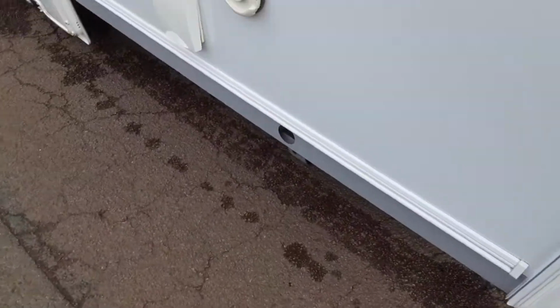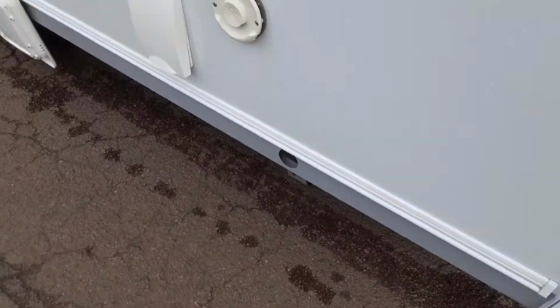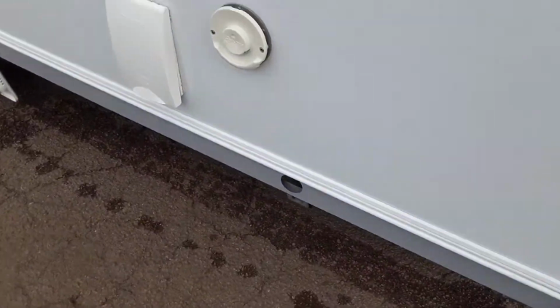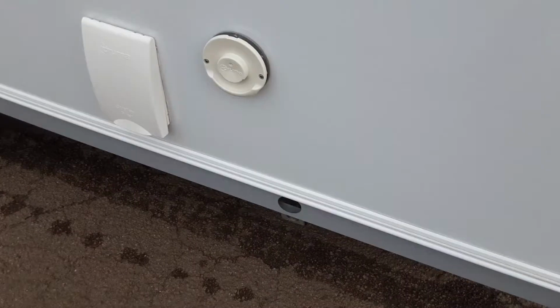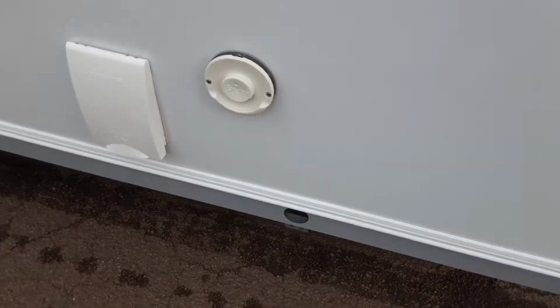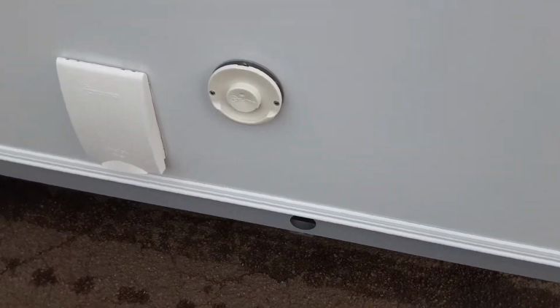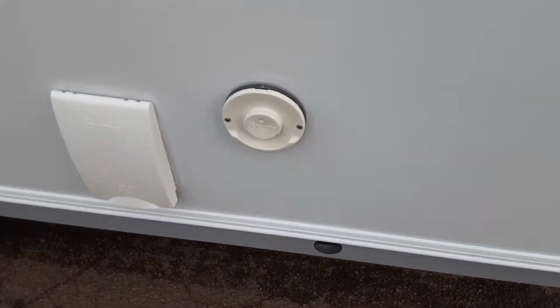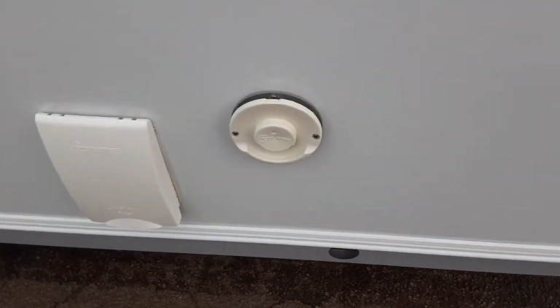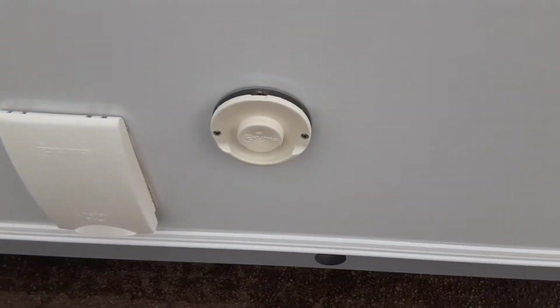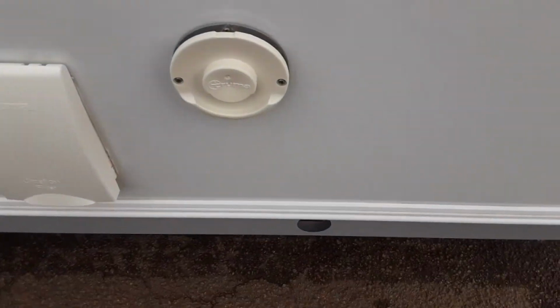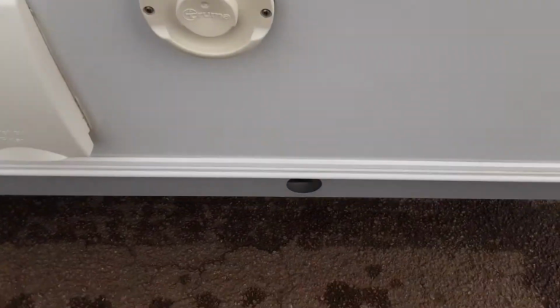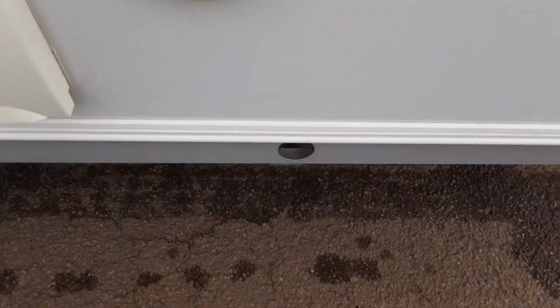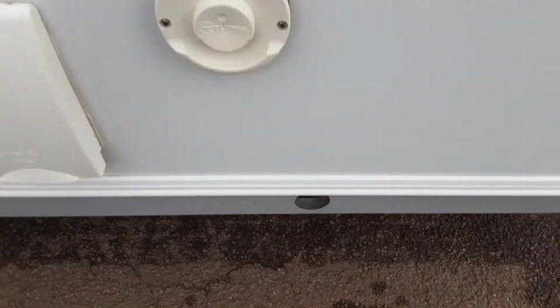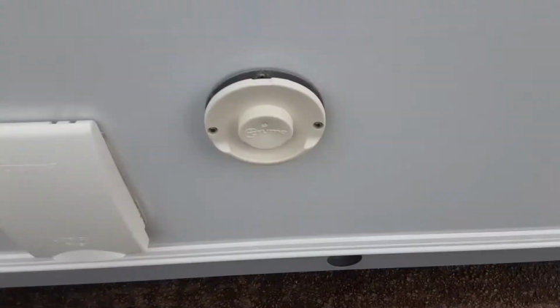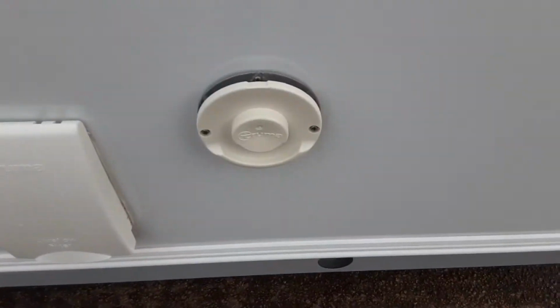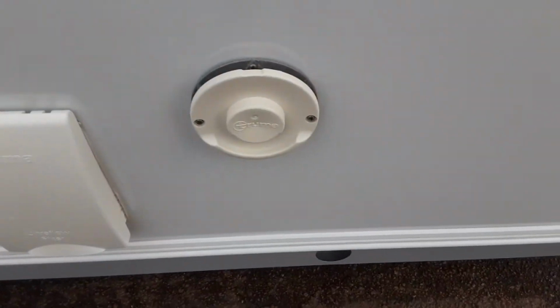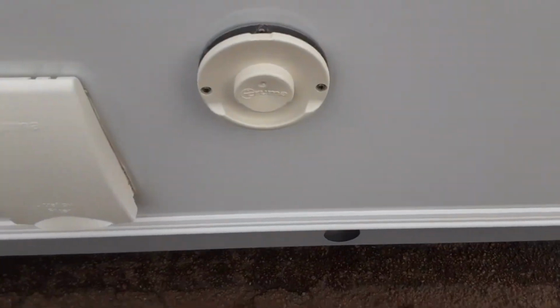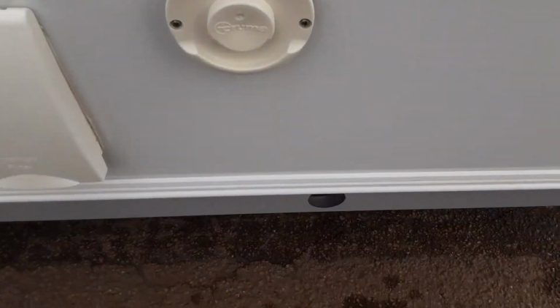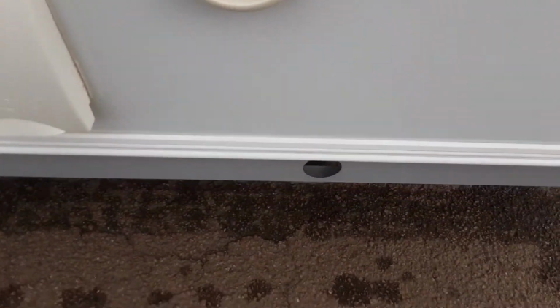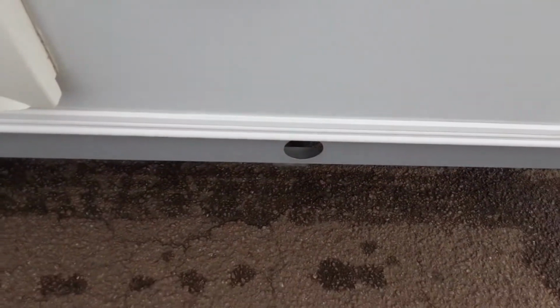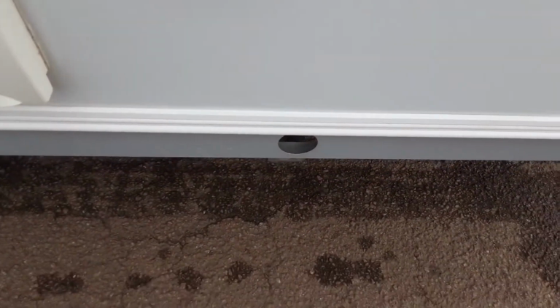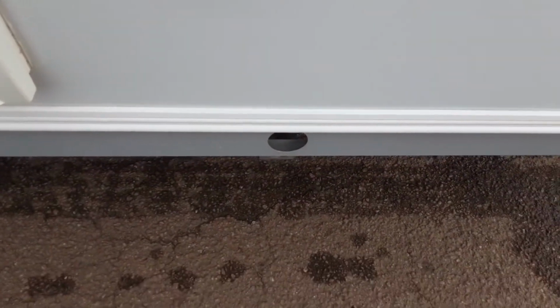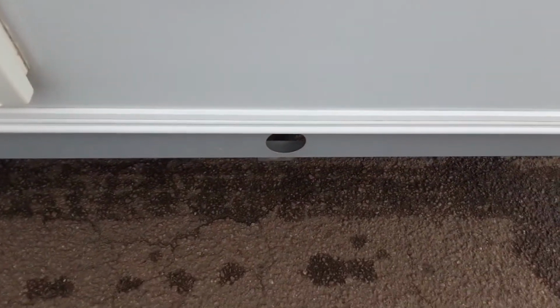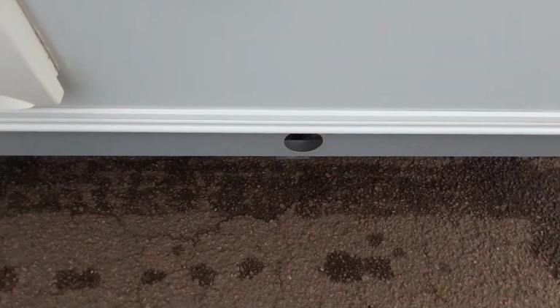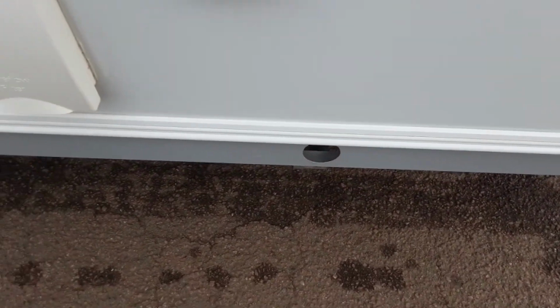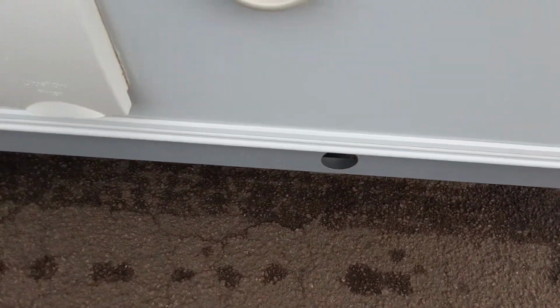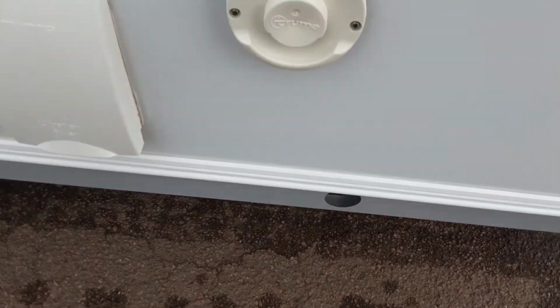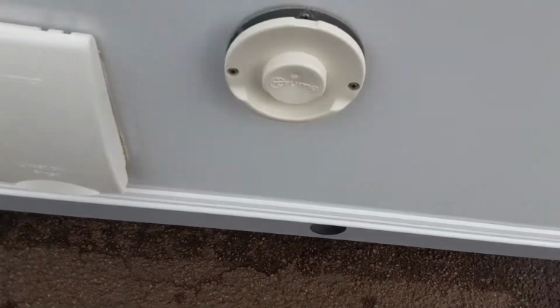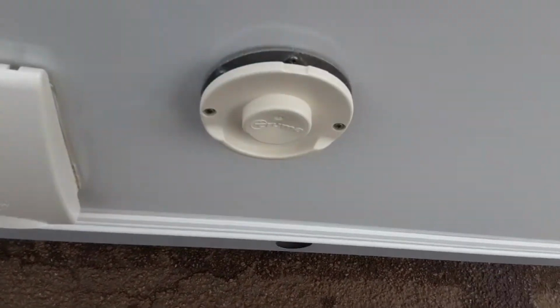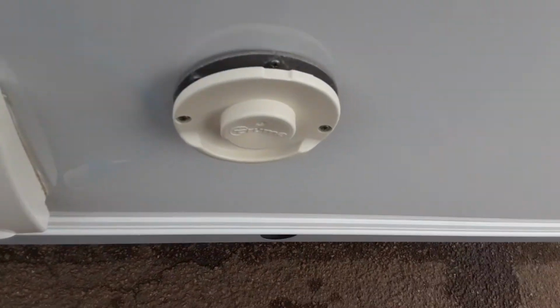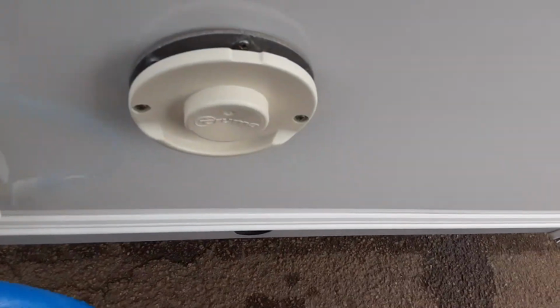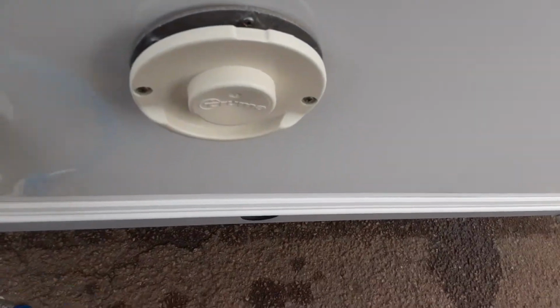On the side of the van there's a trim — a heating vent, or gas vent should I say. Then you've got your wind-down legs on either side at the front.